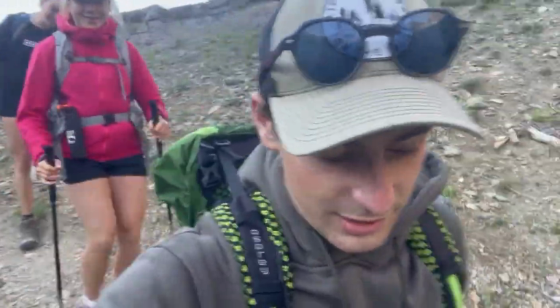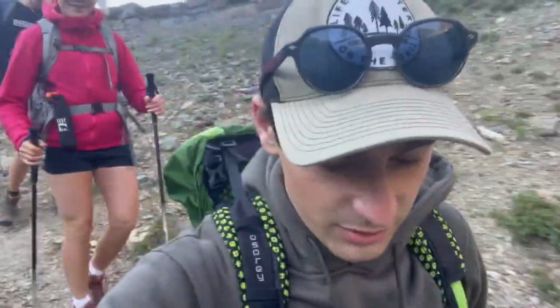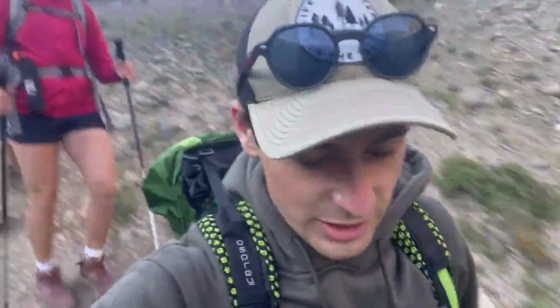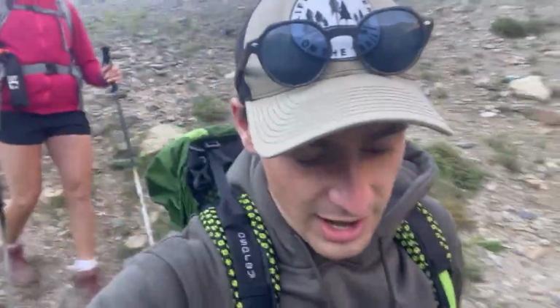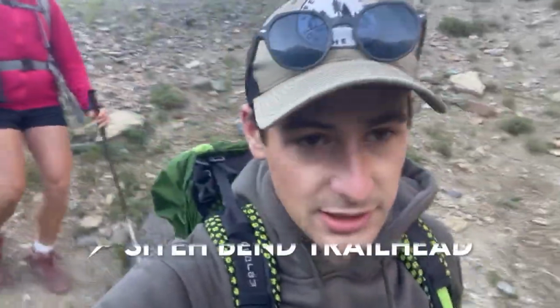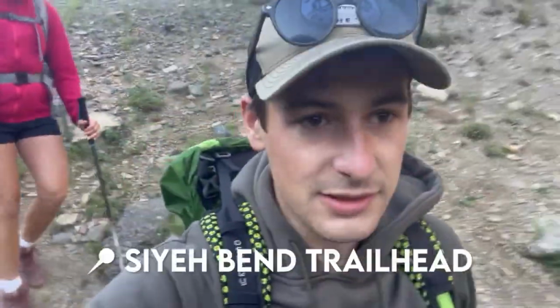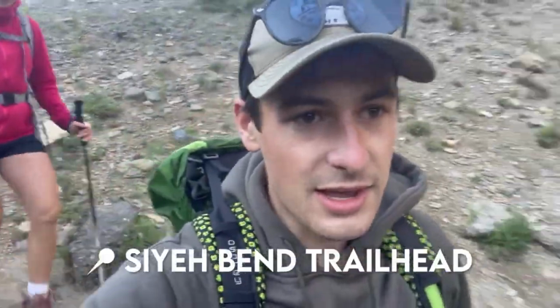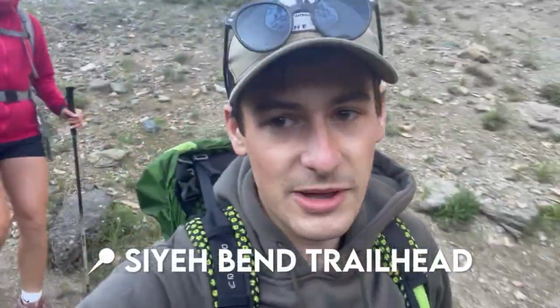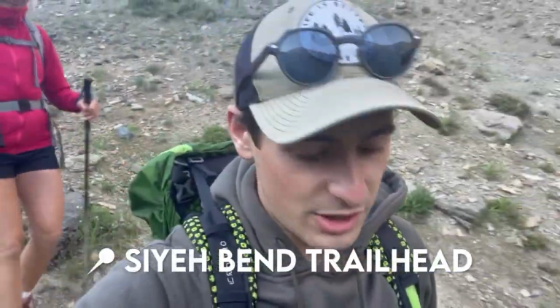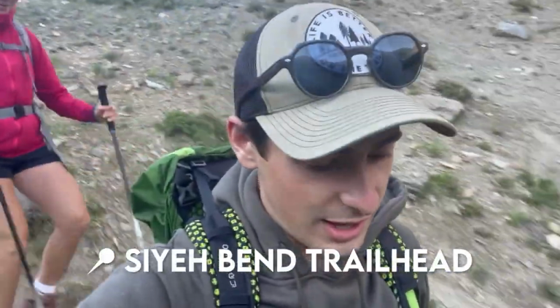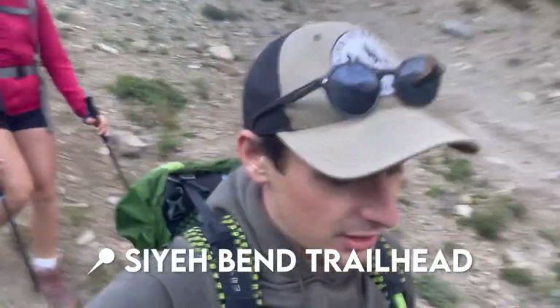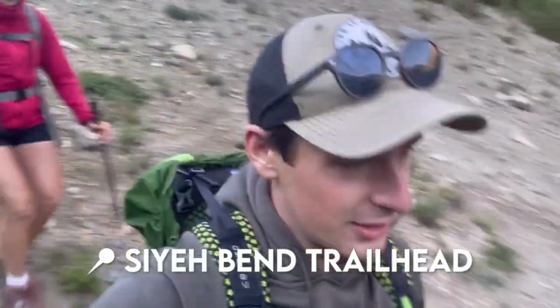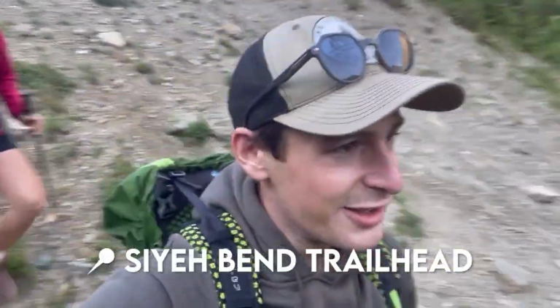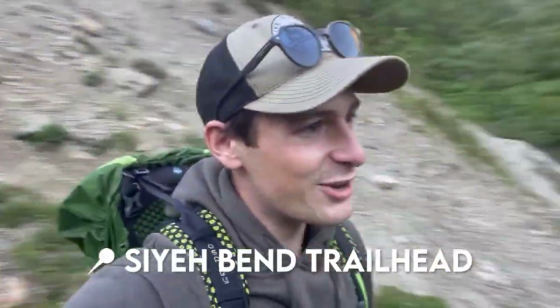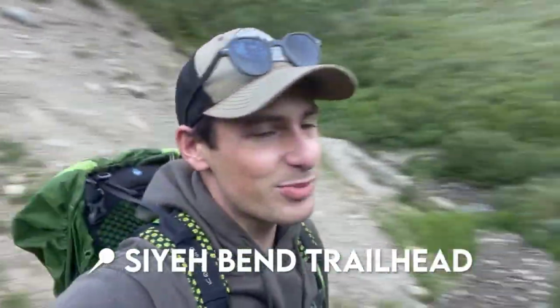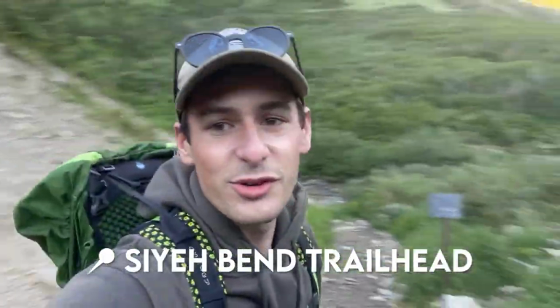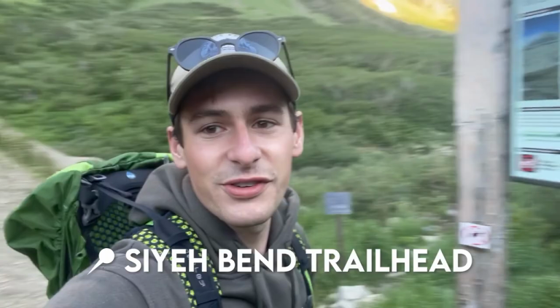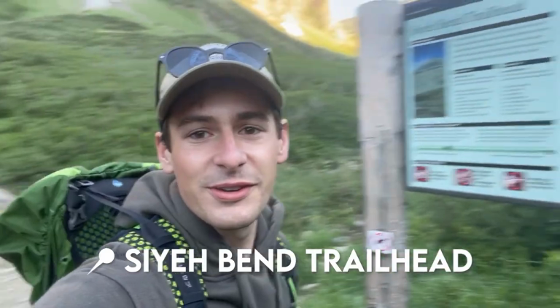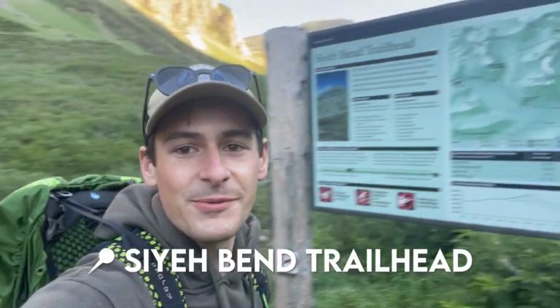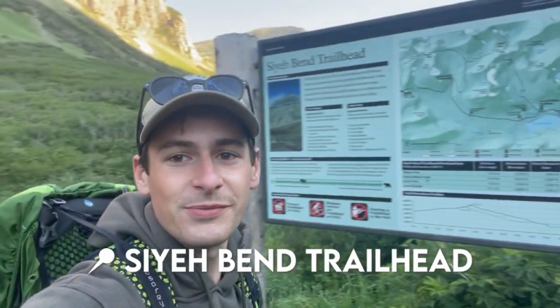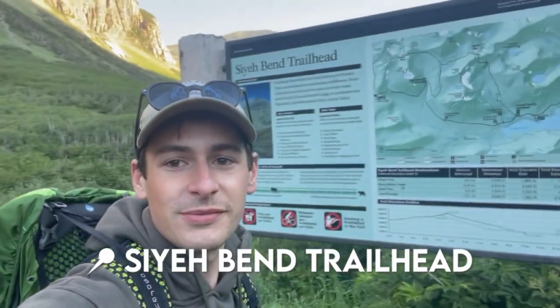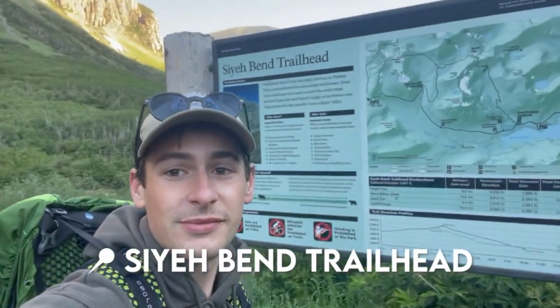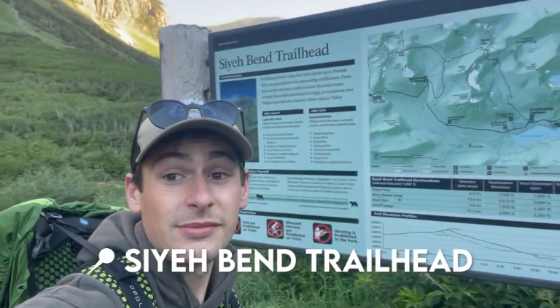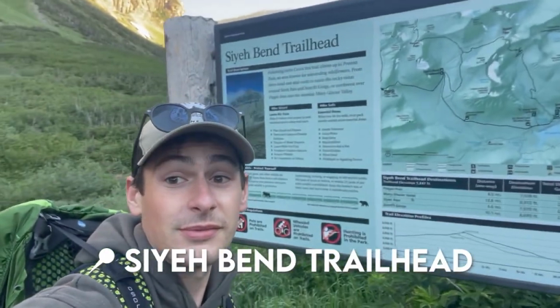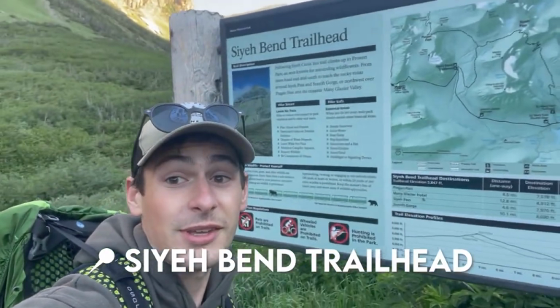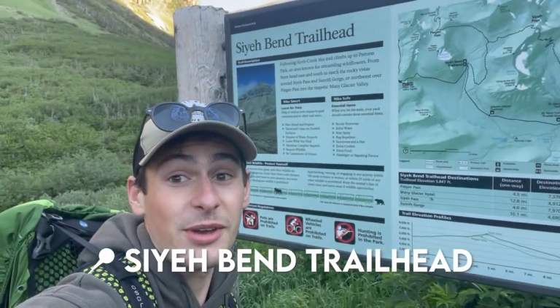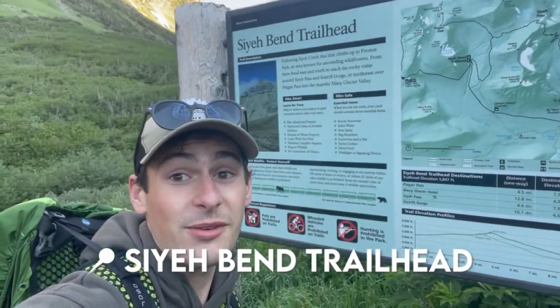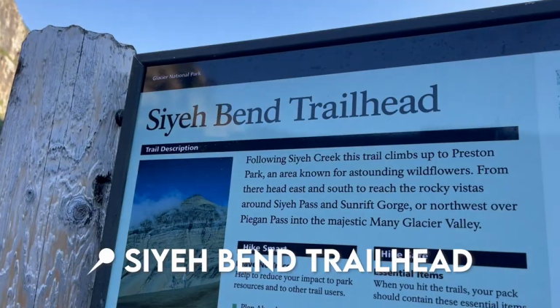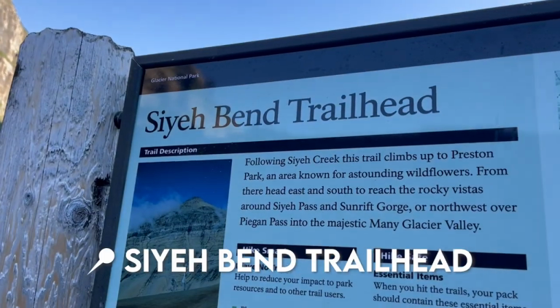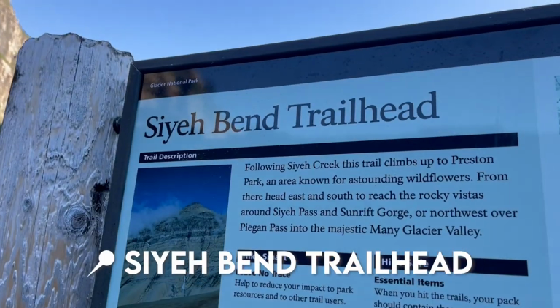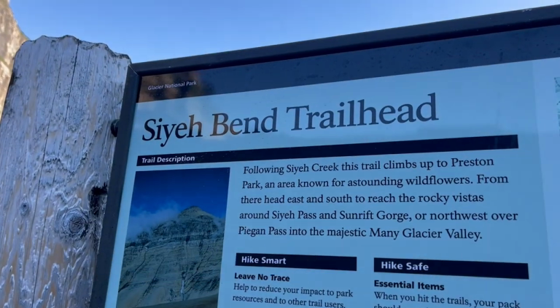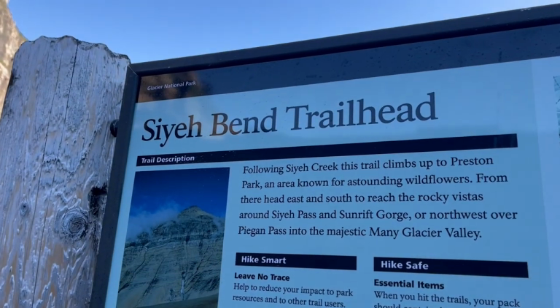We are at the Sa'i Bend Trailhead — here's proof. Here we go!